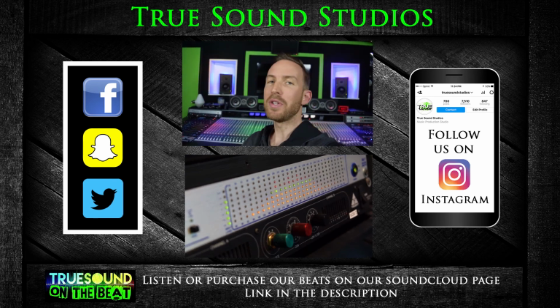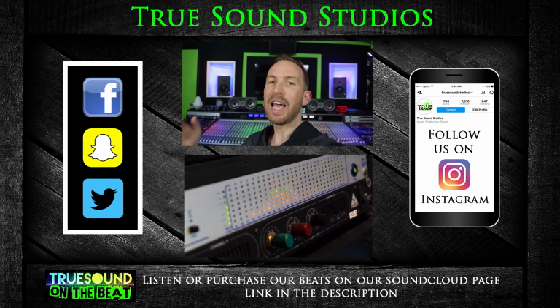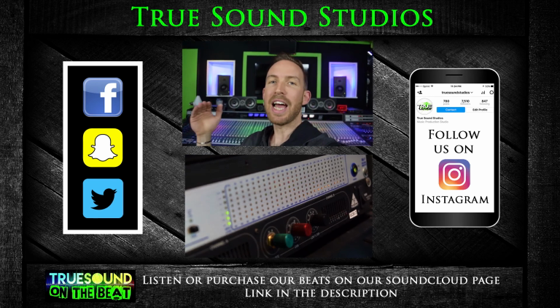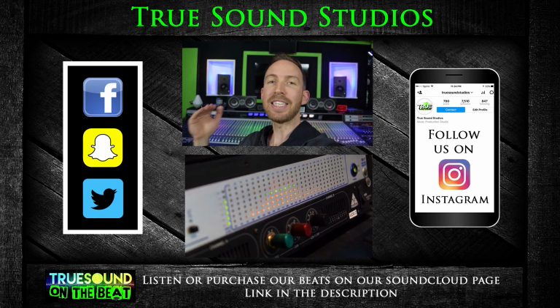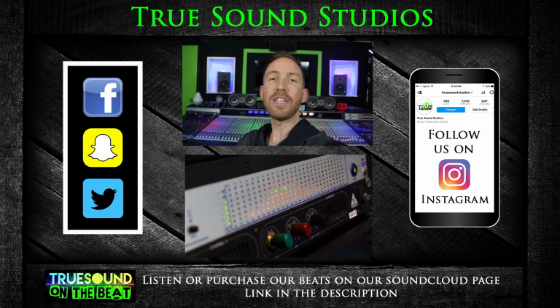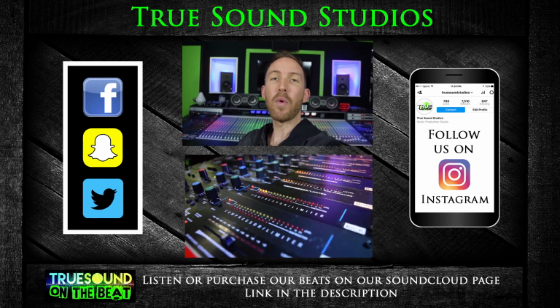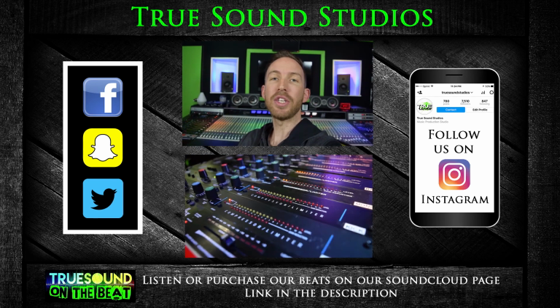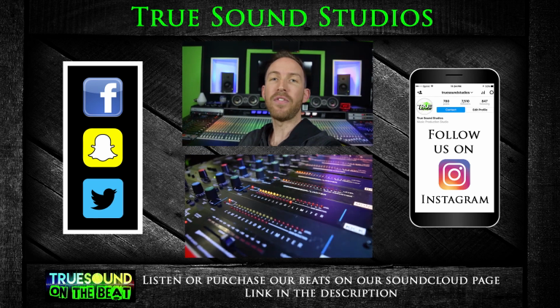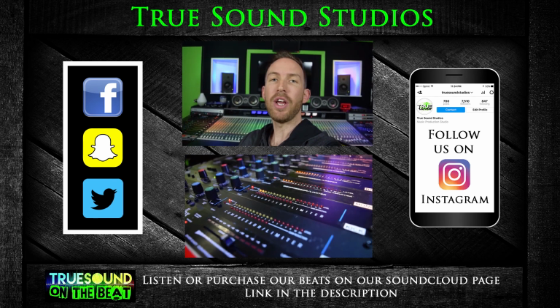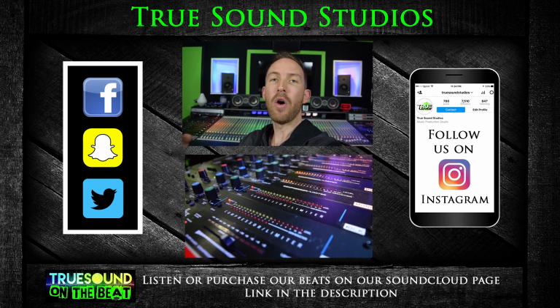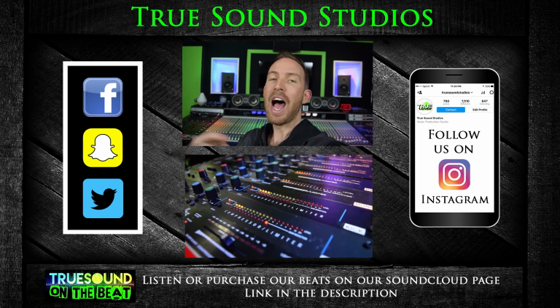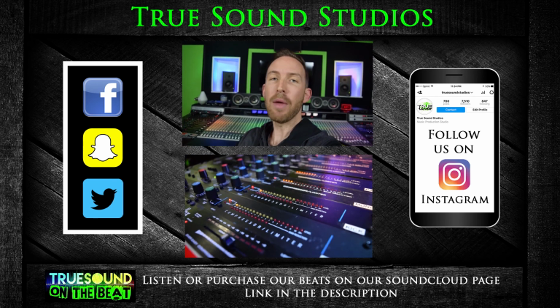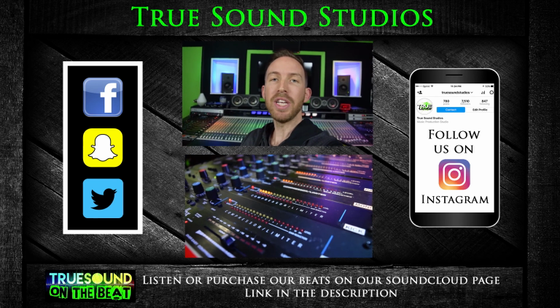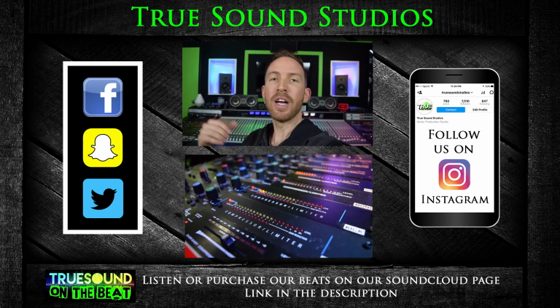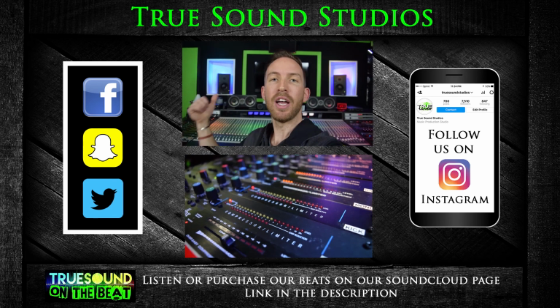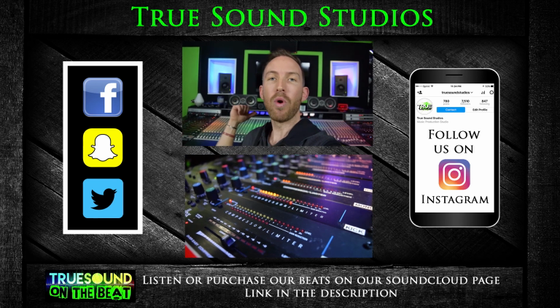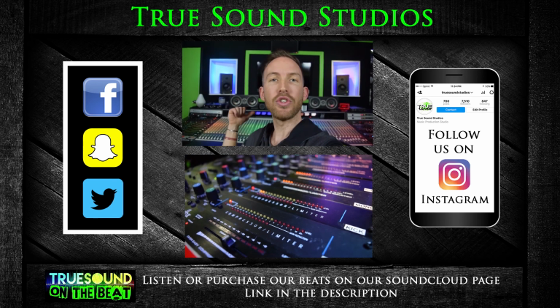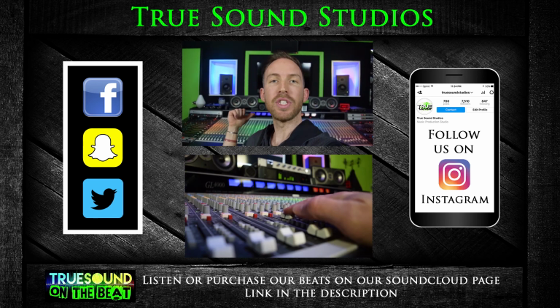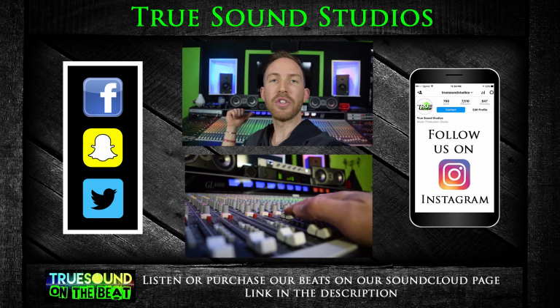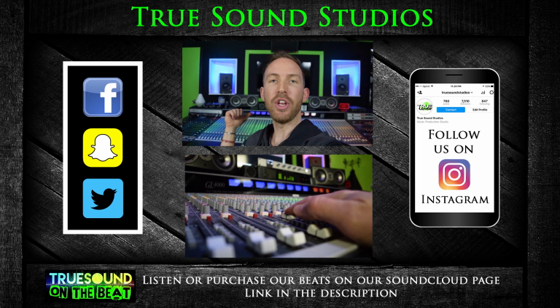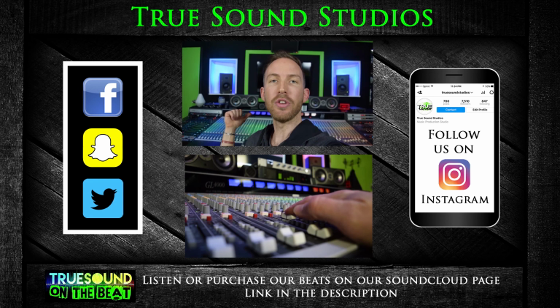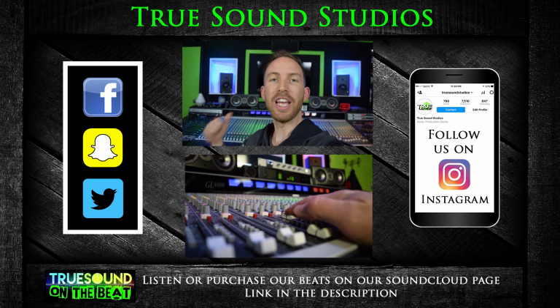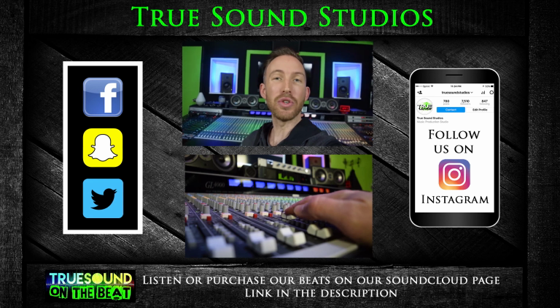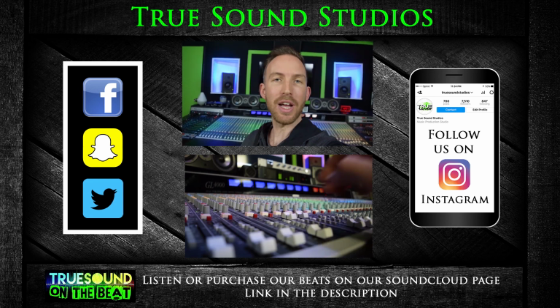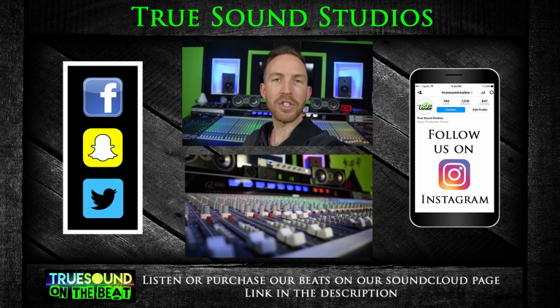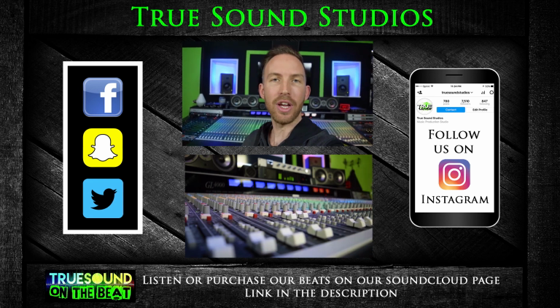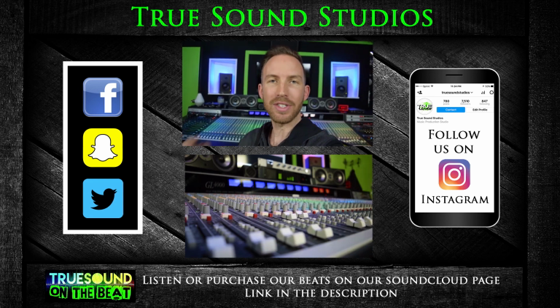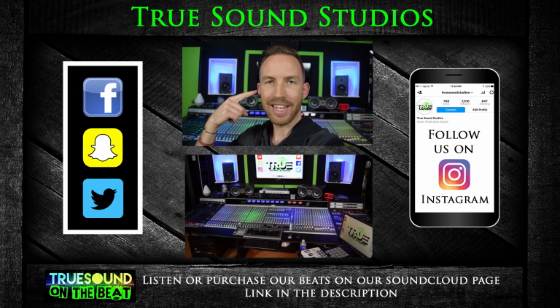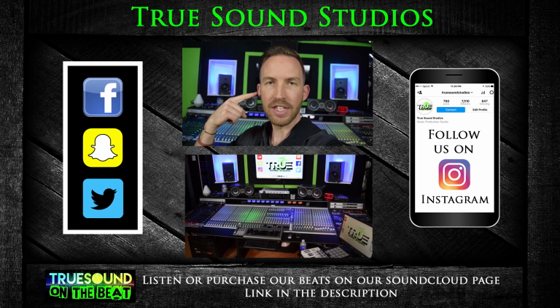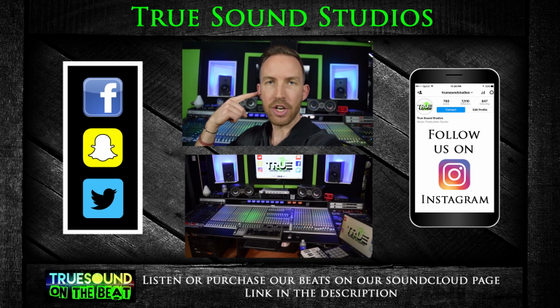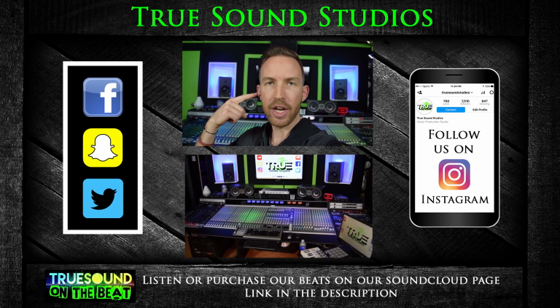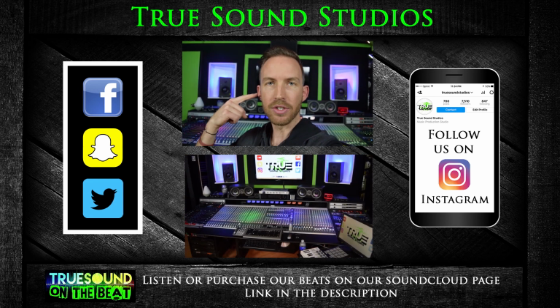So once again guys, thanks for watching this video. I'm Wiesna, we're at Truesound Studios and Truesound Studios is in your ears.